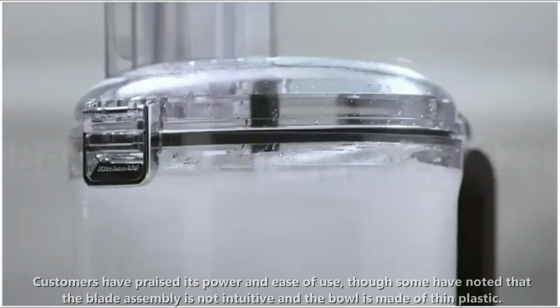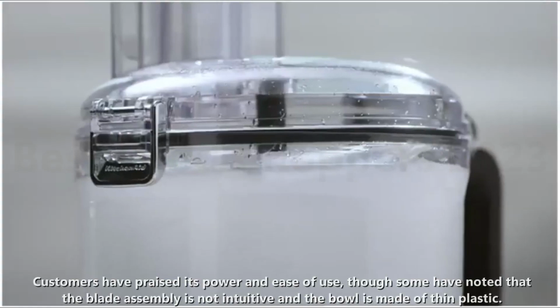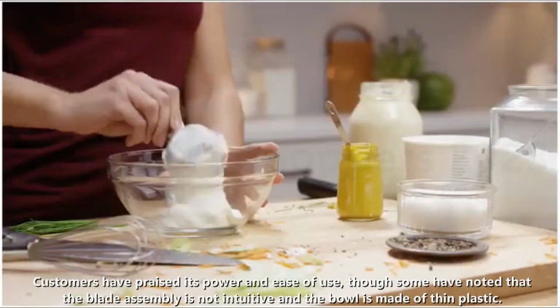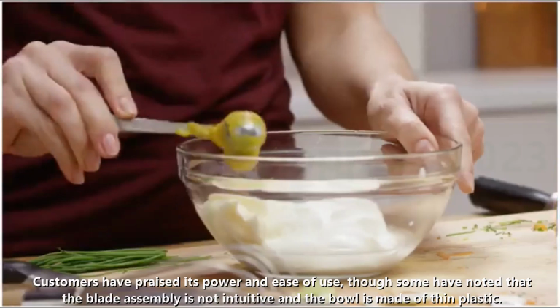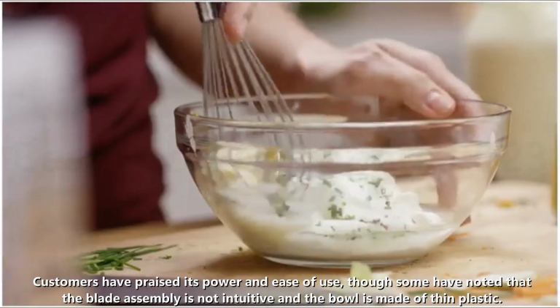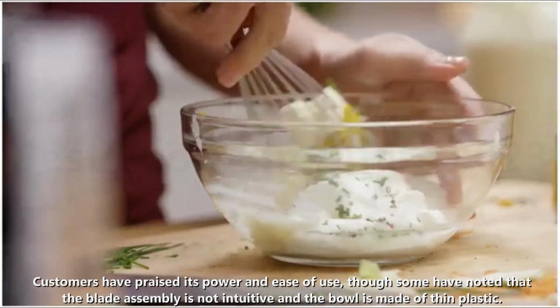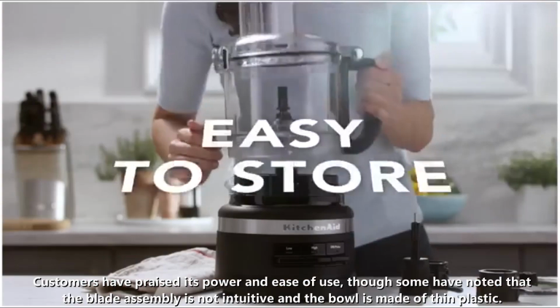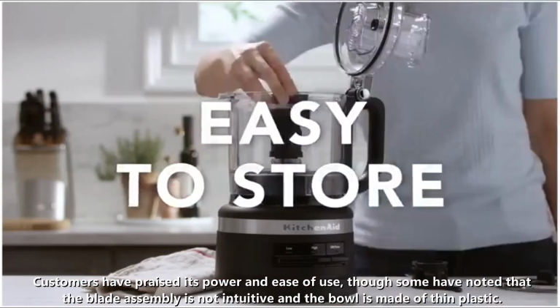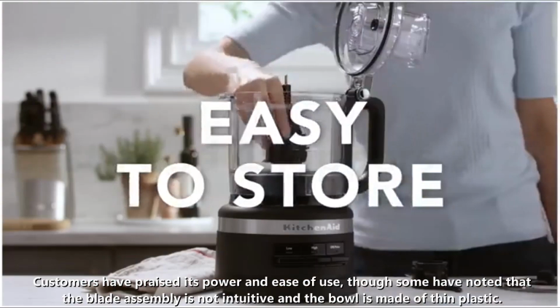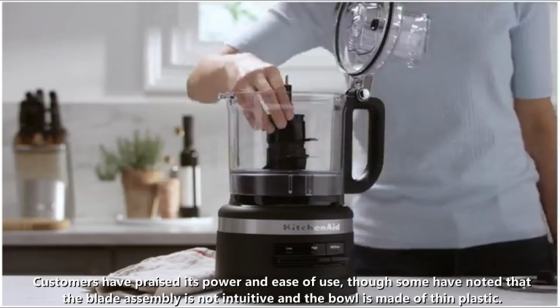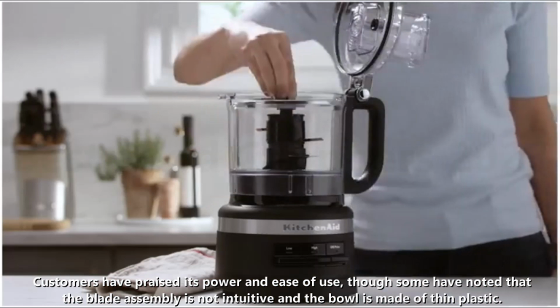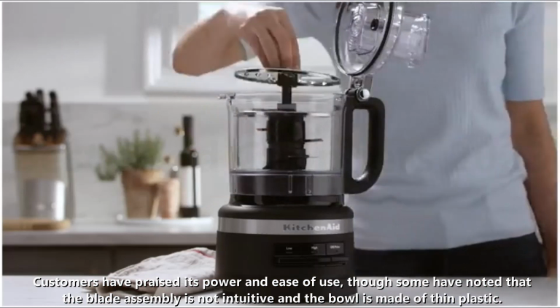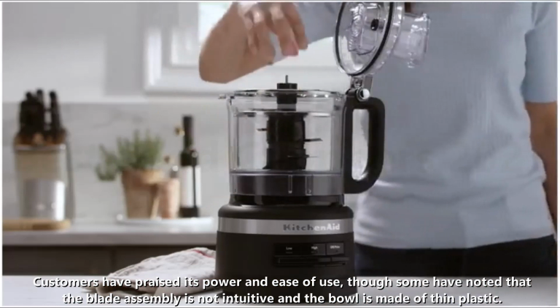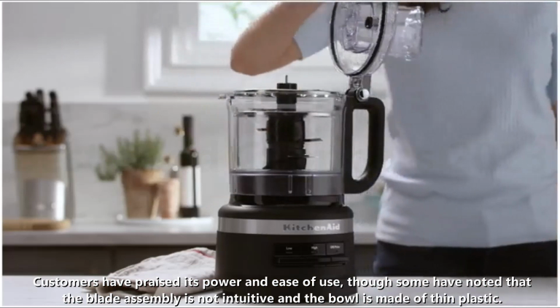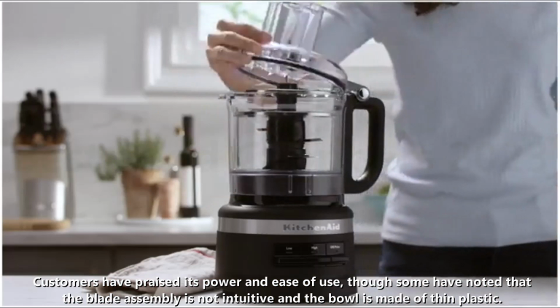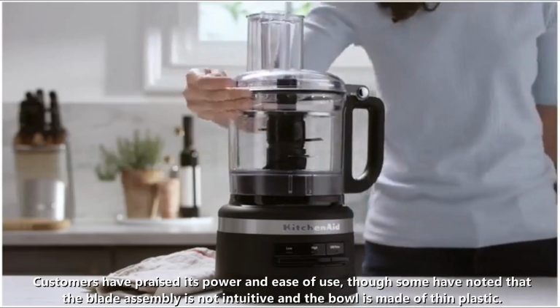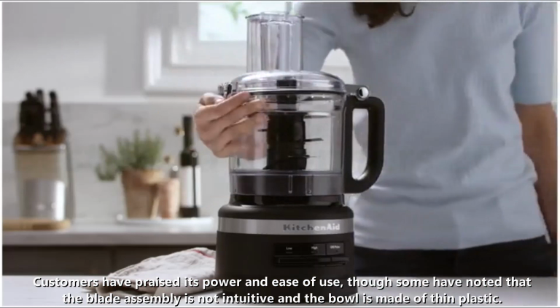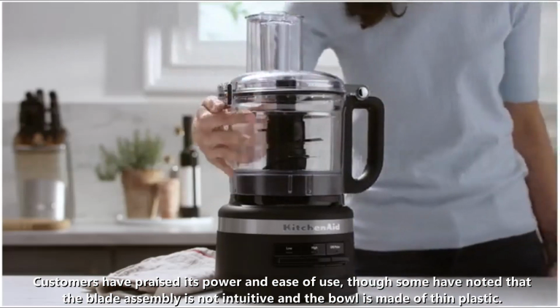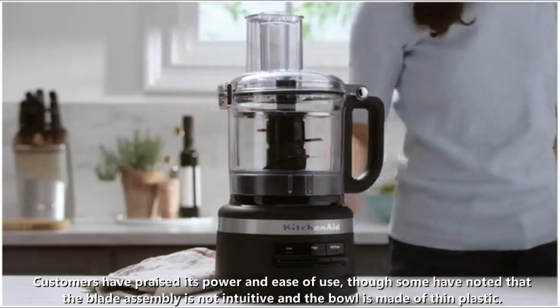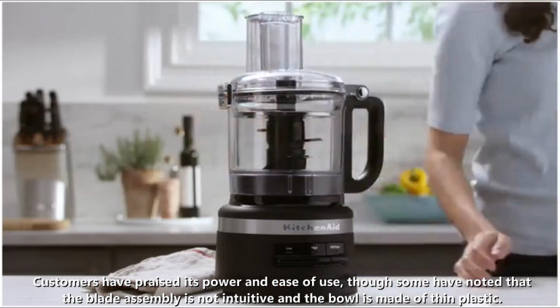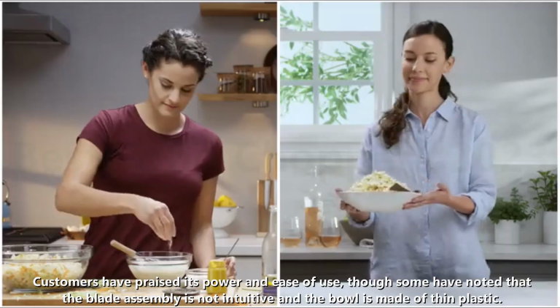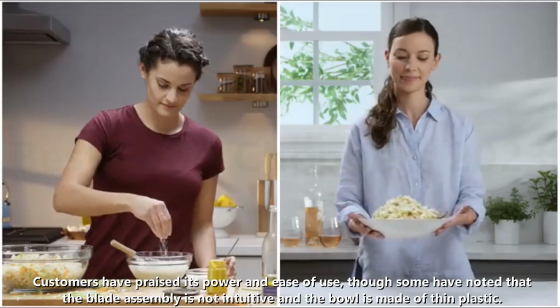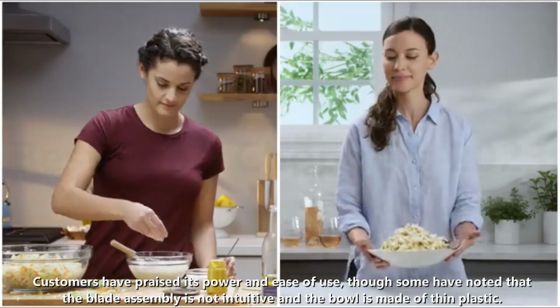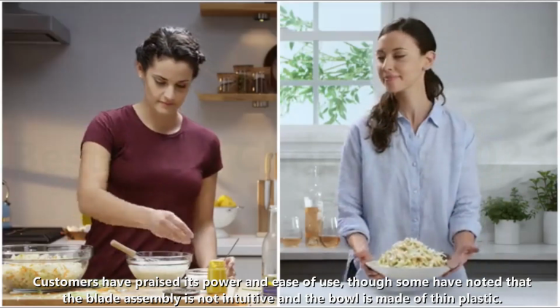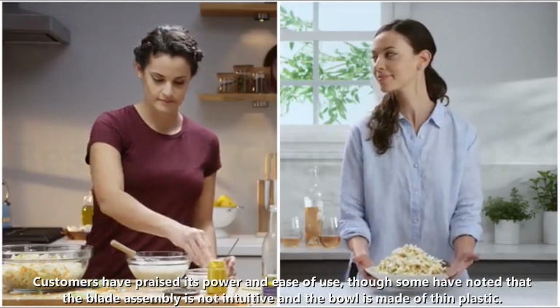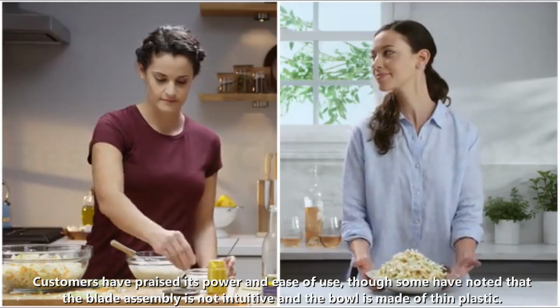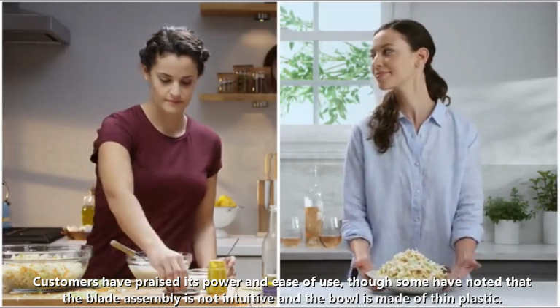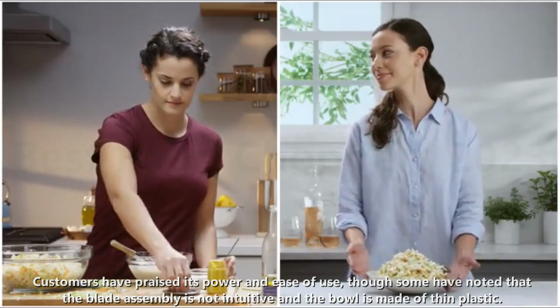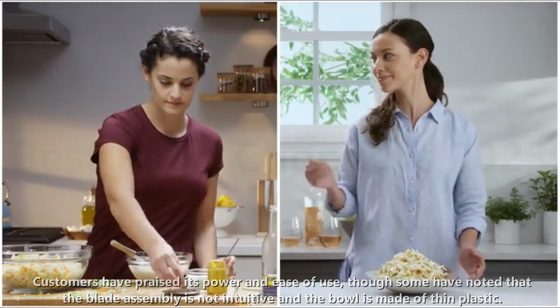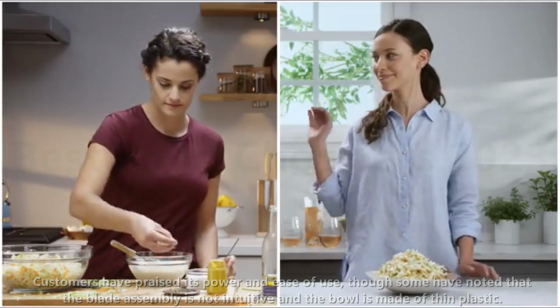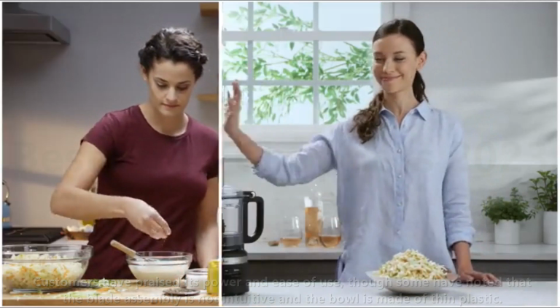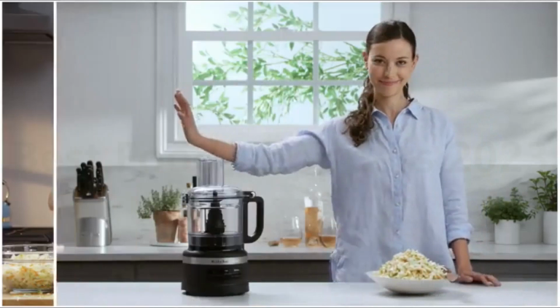Customers have praised its power and ease of use, though some have noted that the blade assembly is not intuitive and the bowl is made of thin plastic.